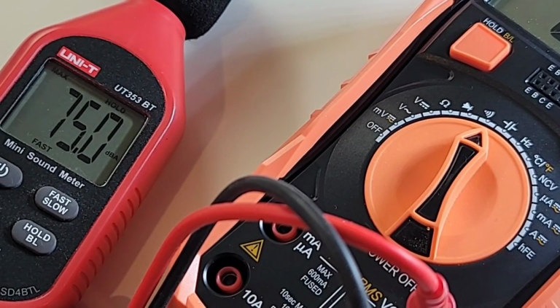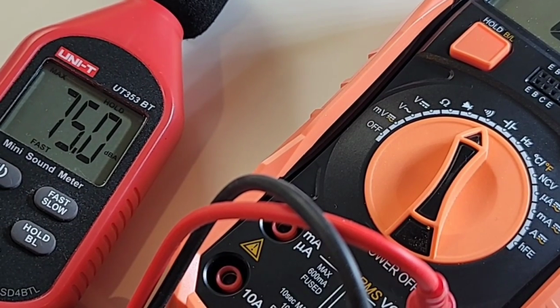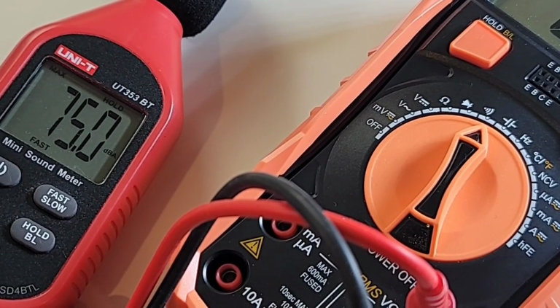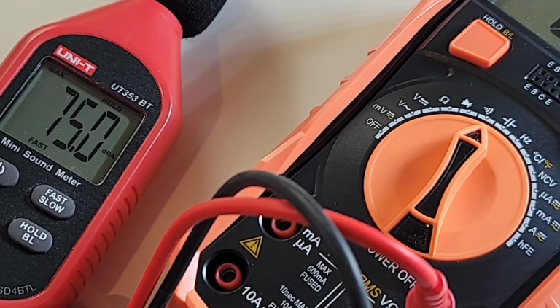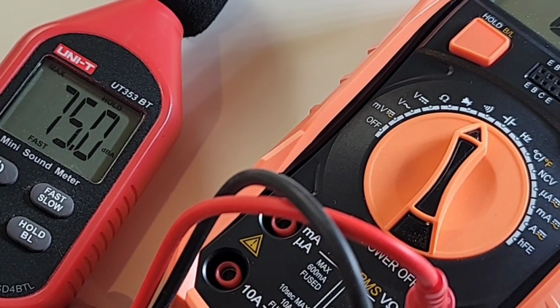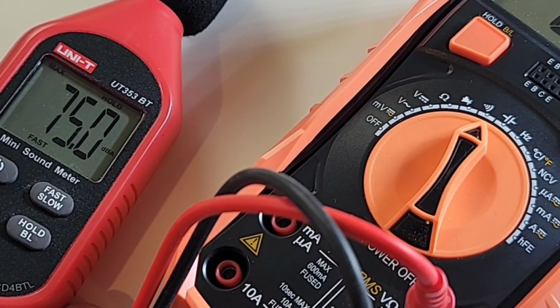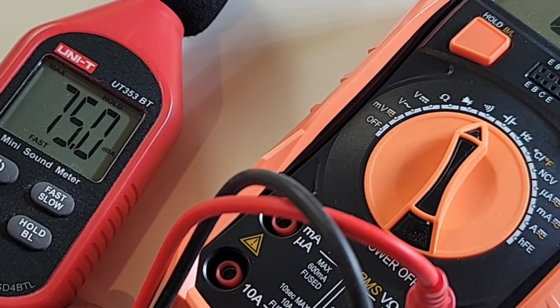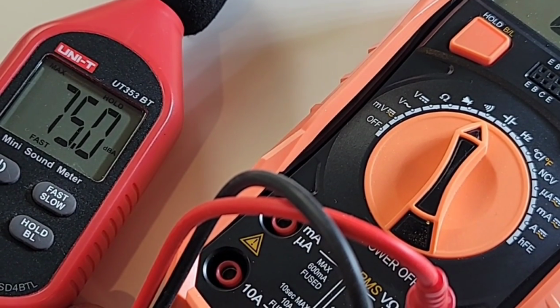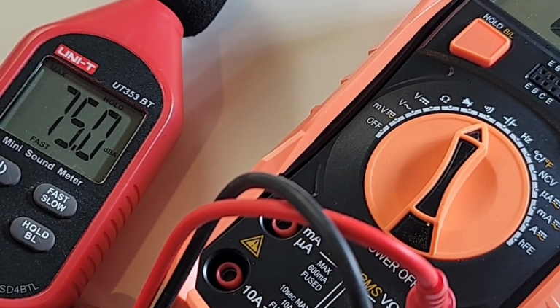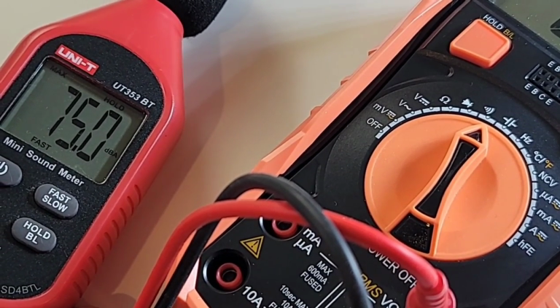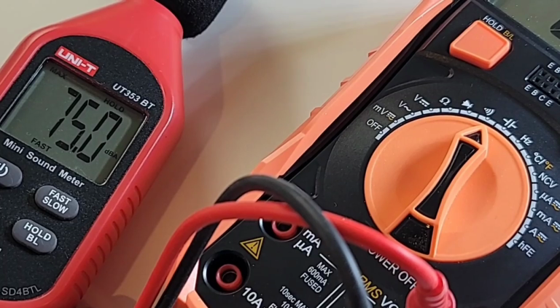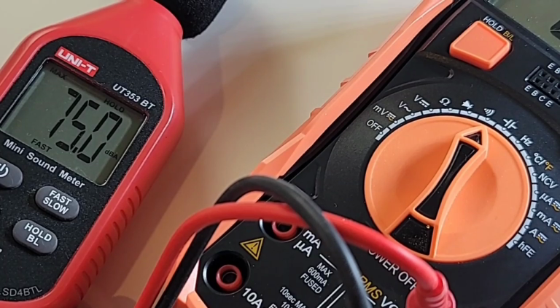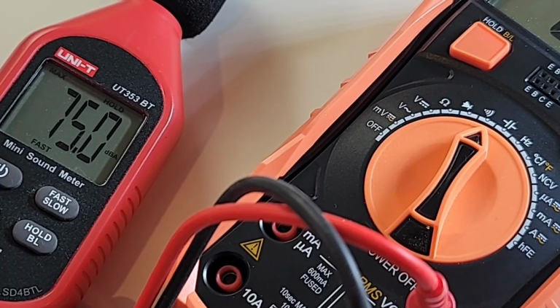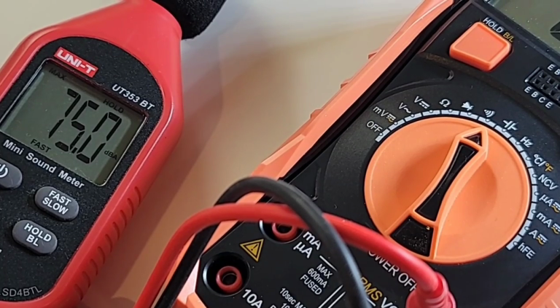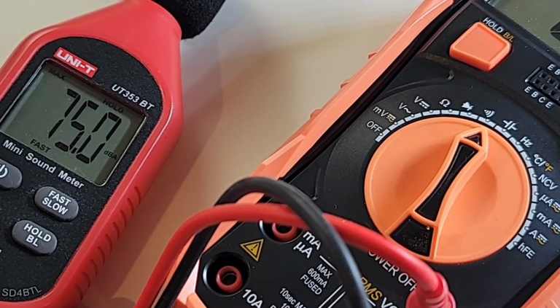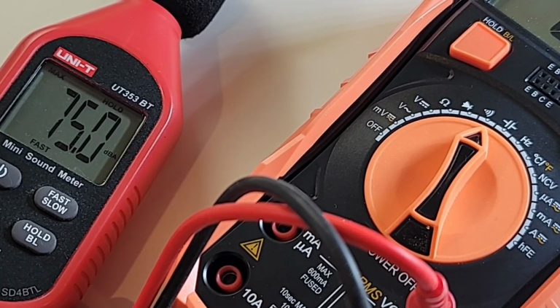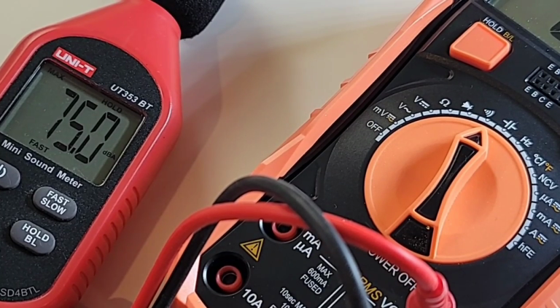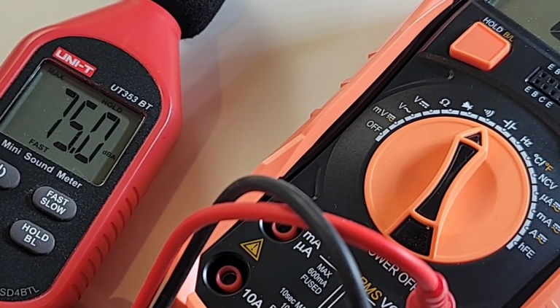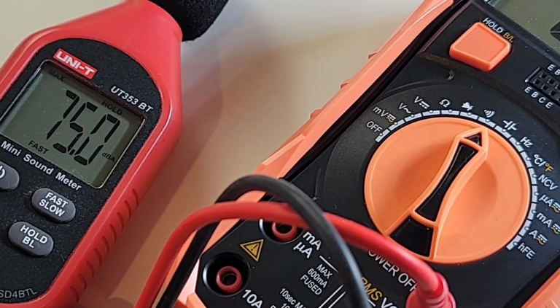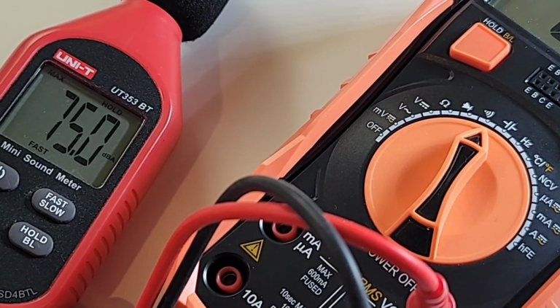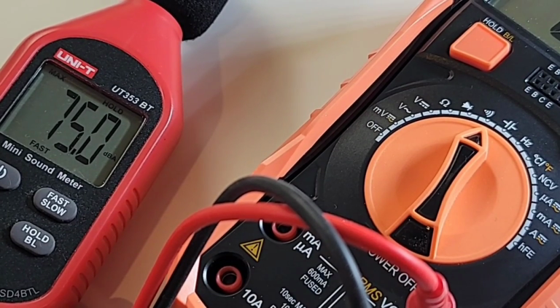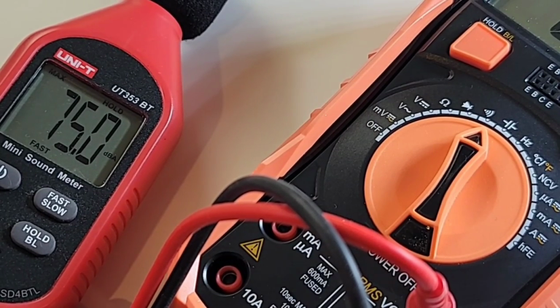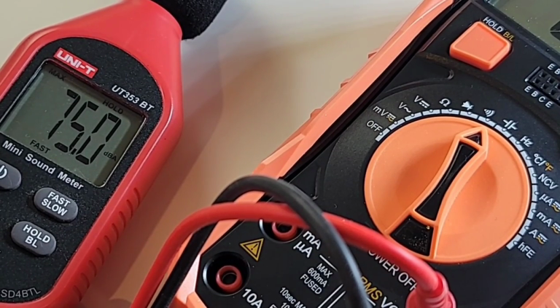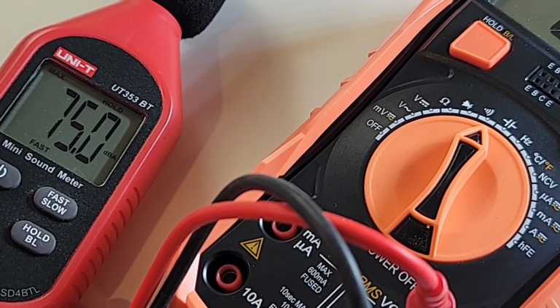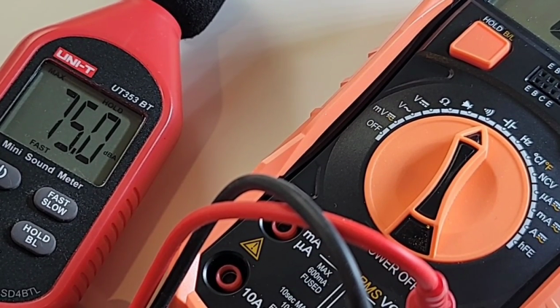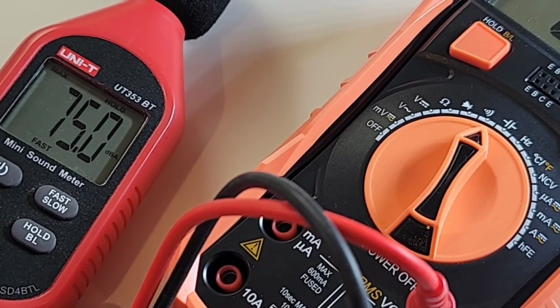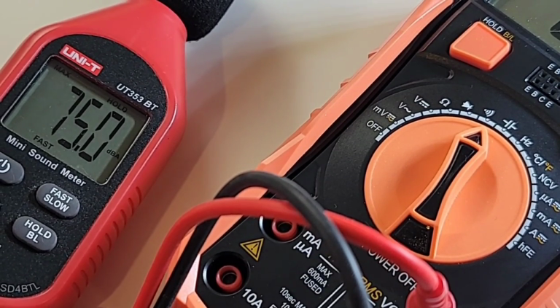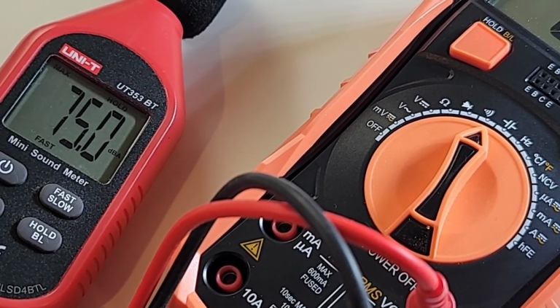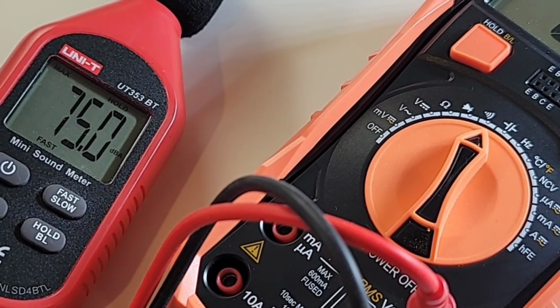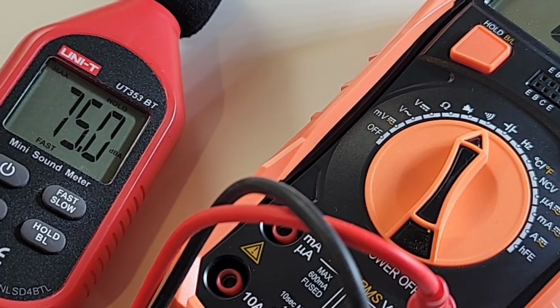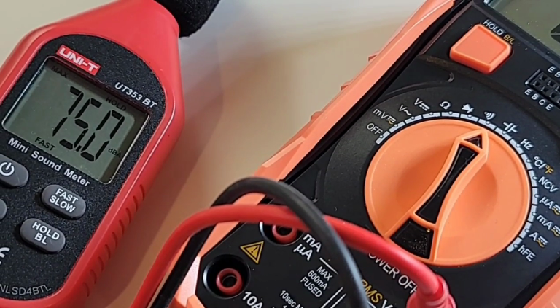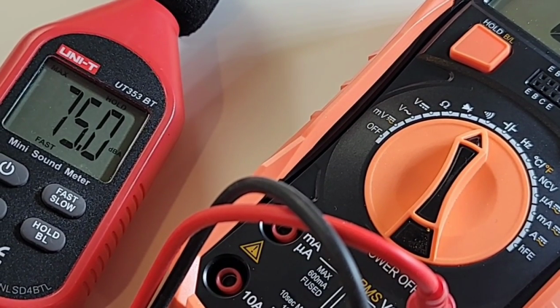75 decibels maximum output volume in continuity — not bad at all.